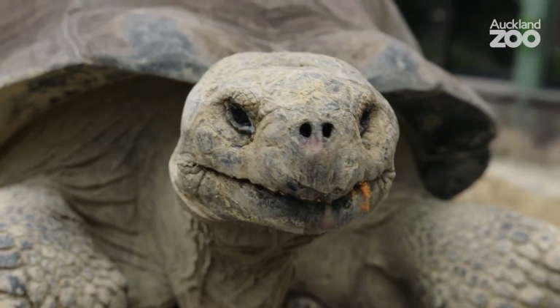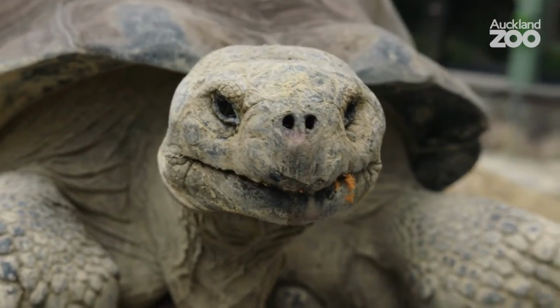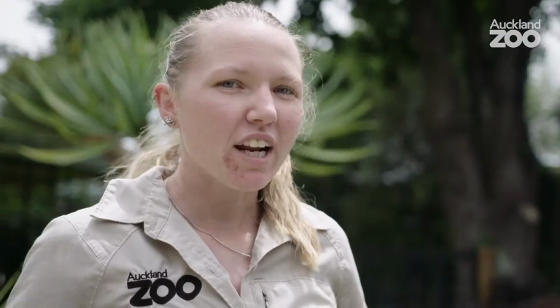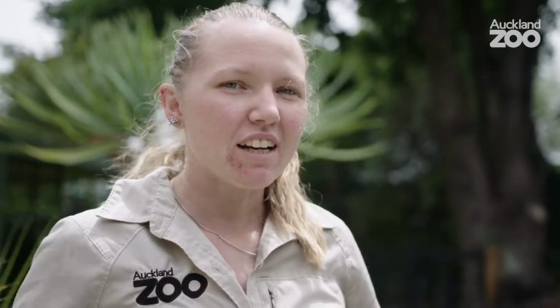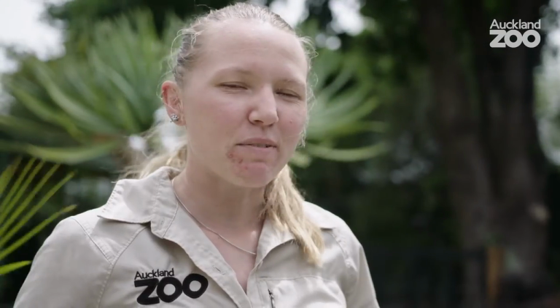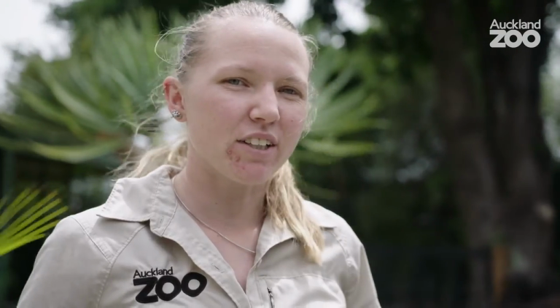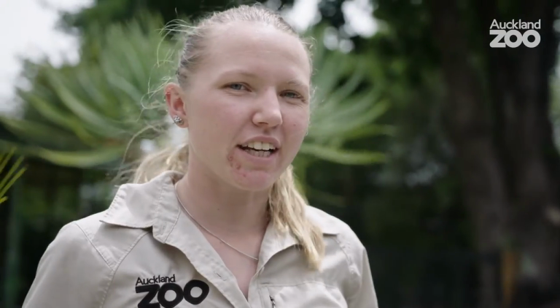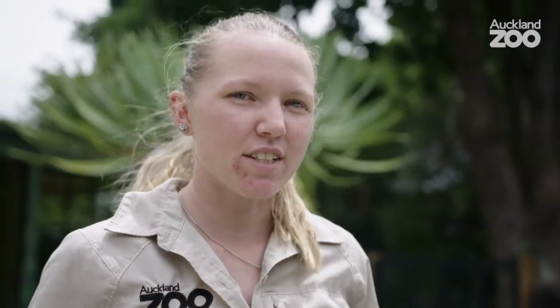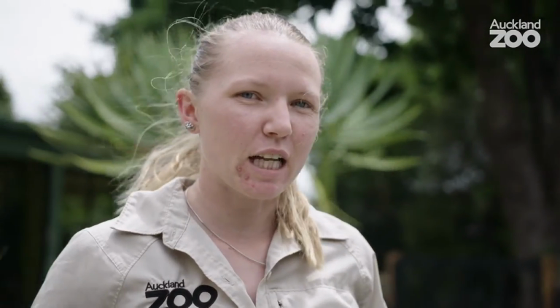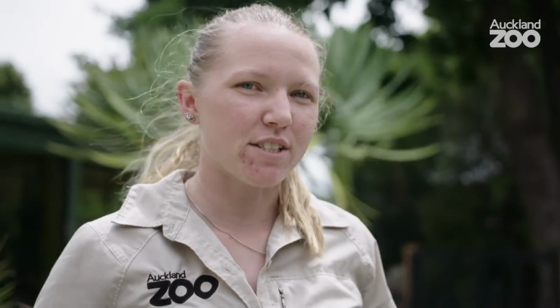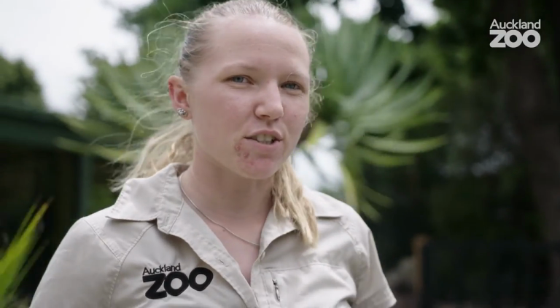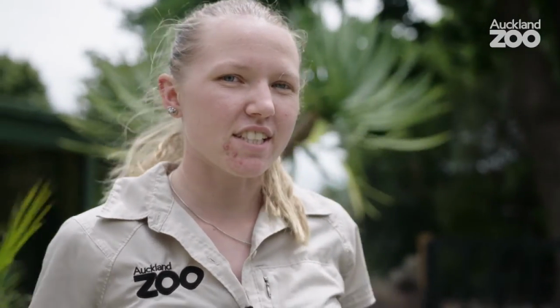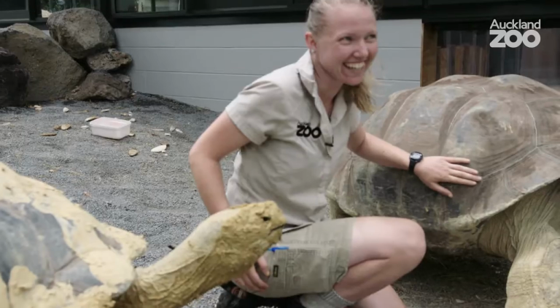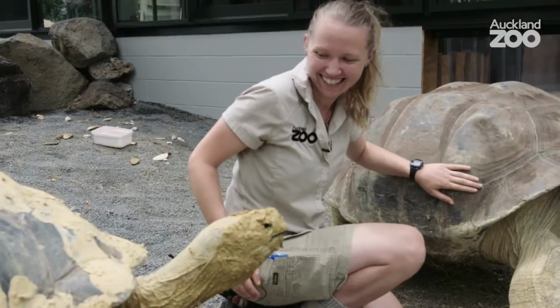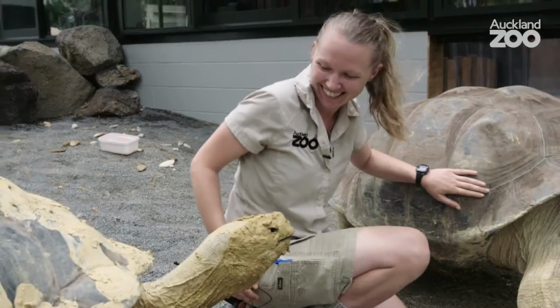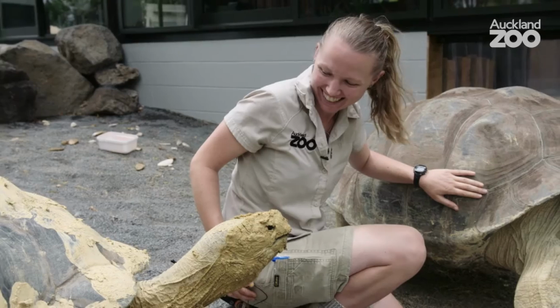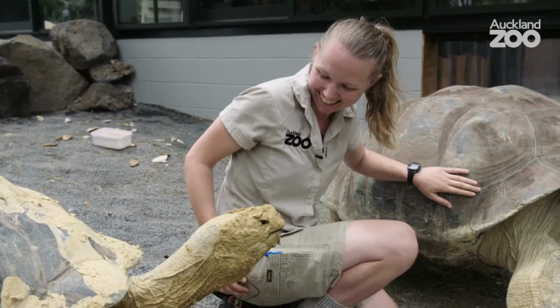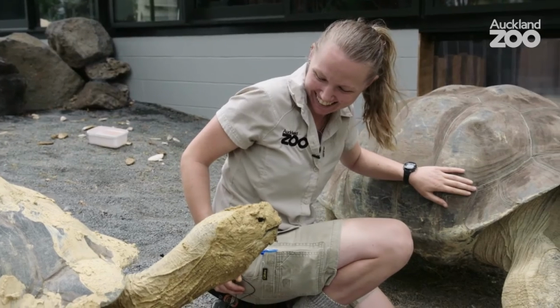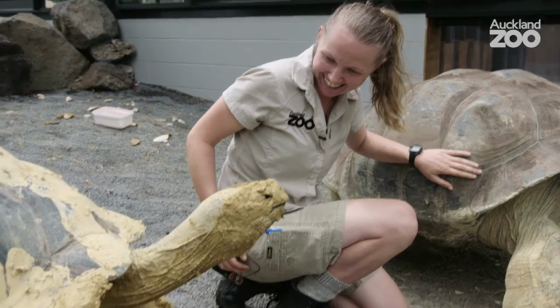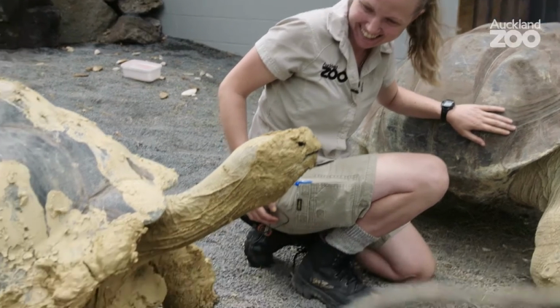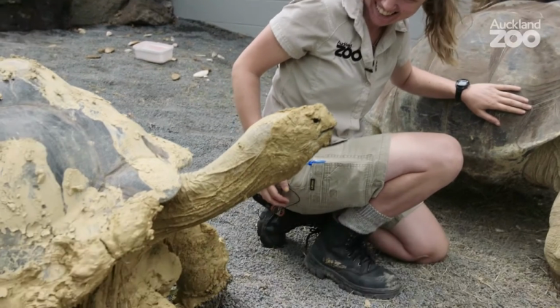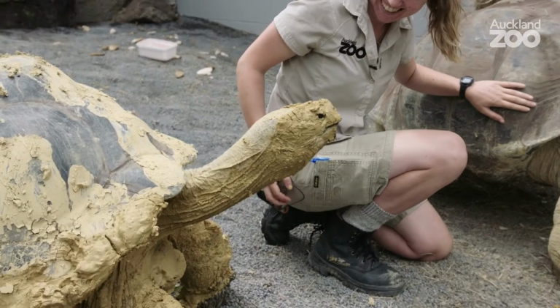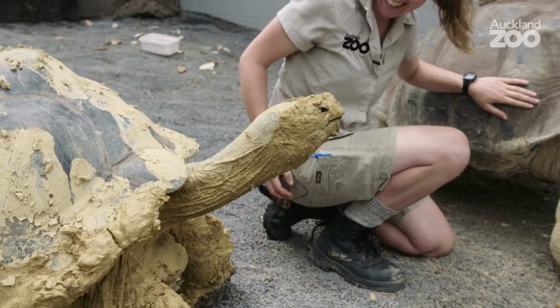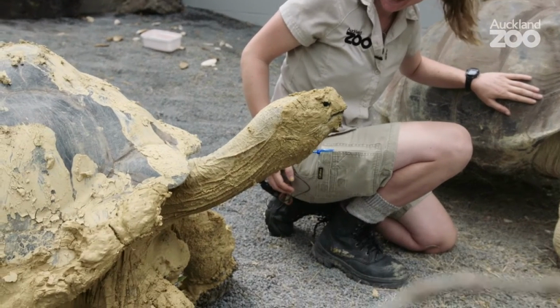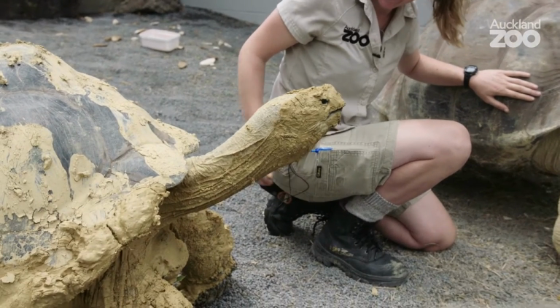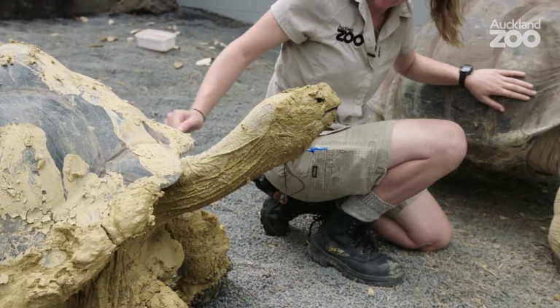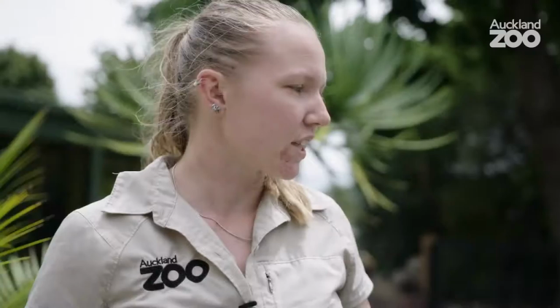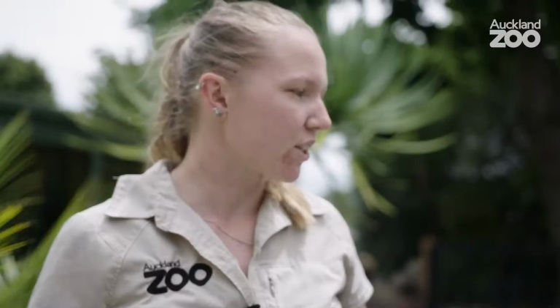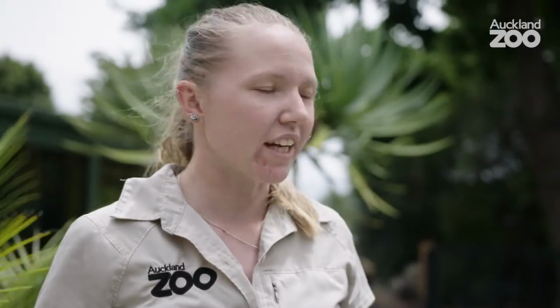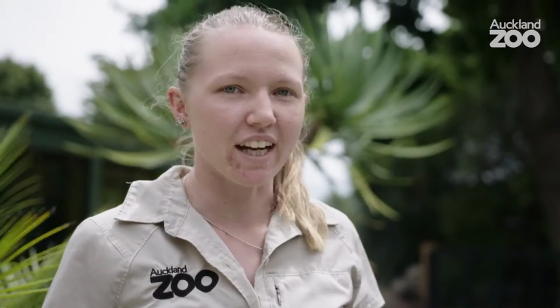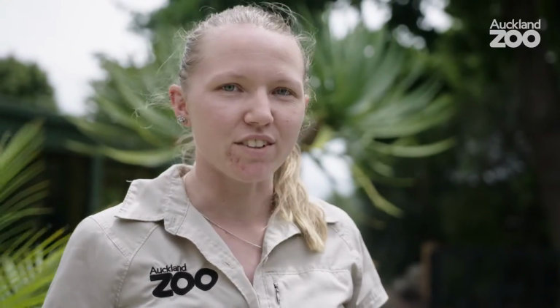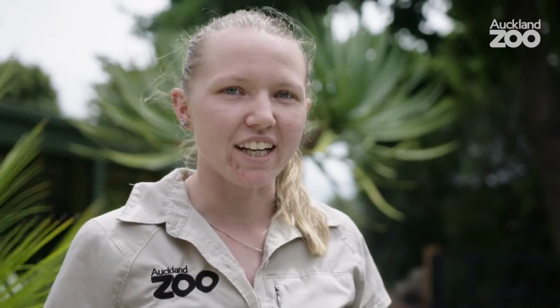What I love about looking after the Galapagos tortoises is that every day is different. They make you smile. They're also really cool to hang out with all day.